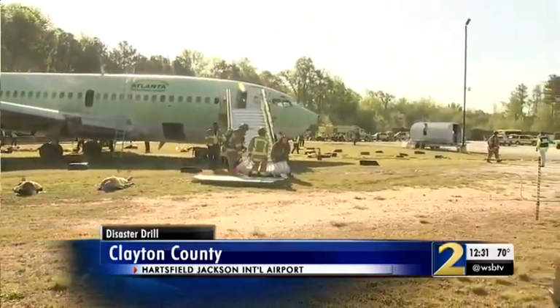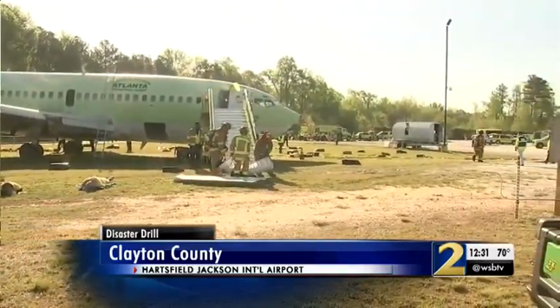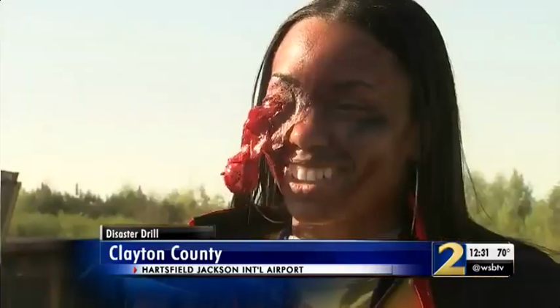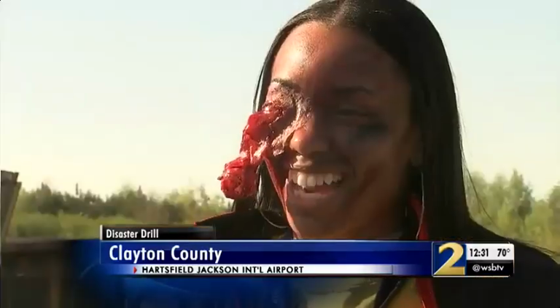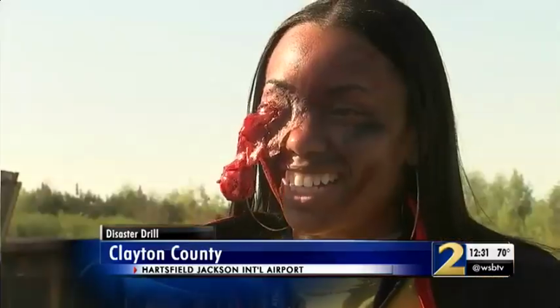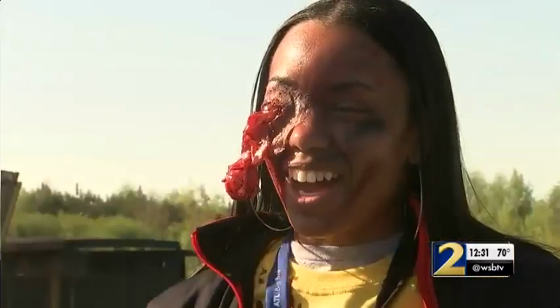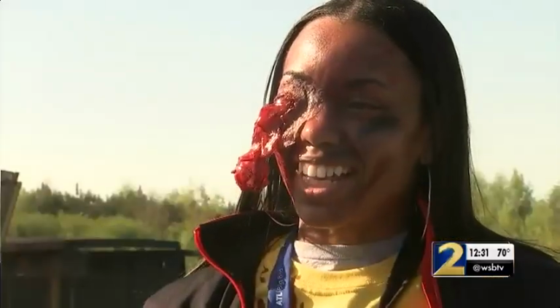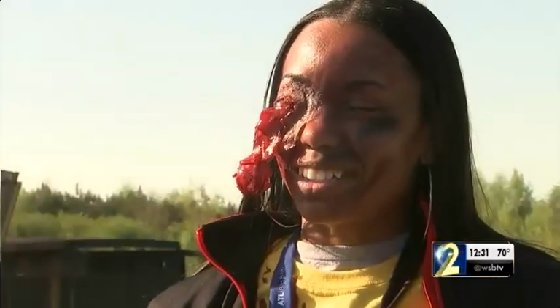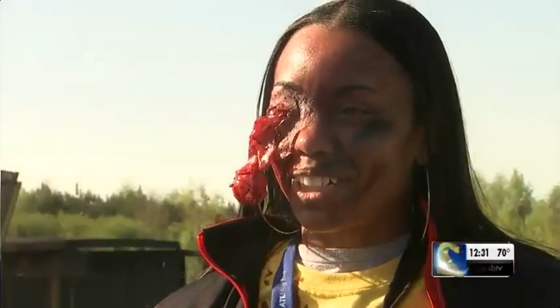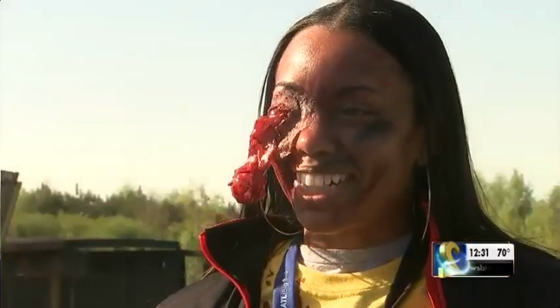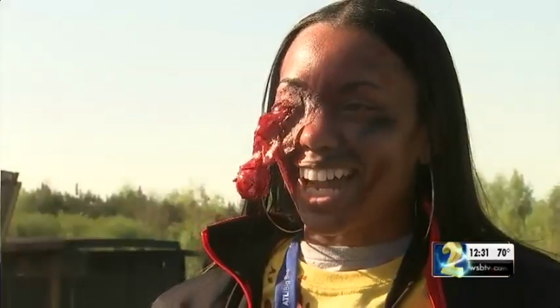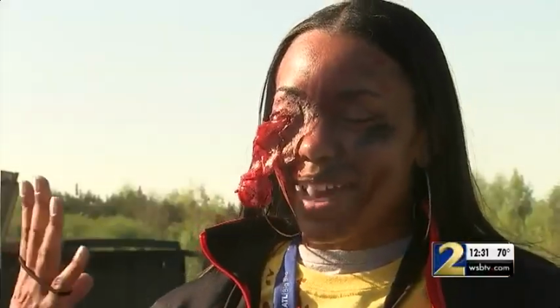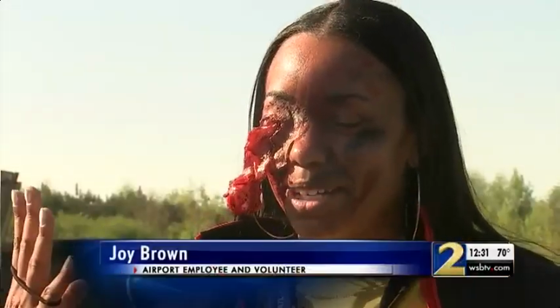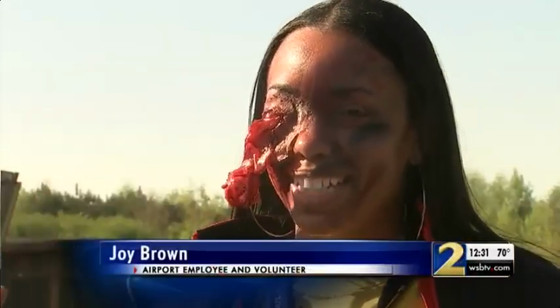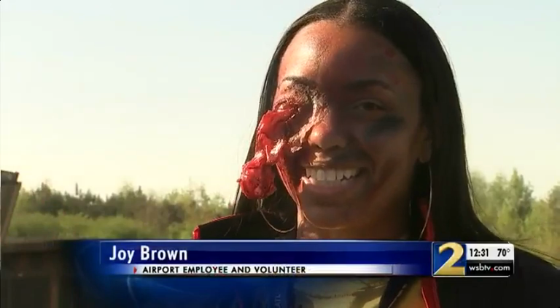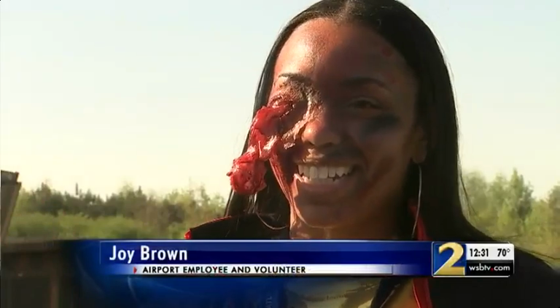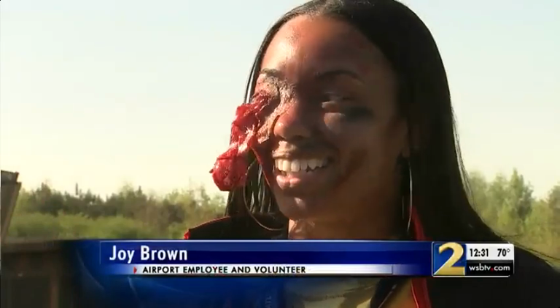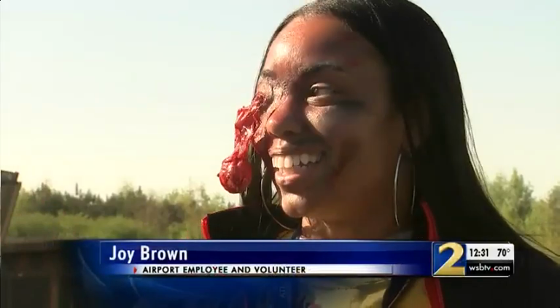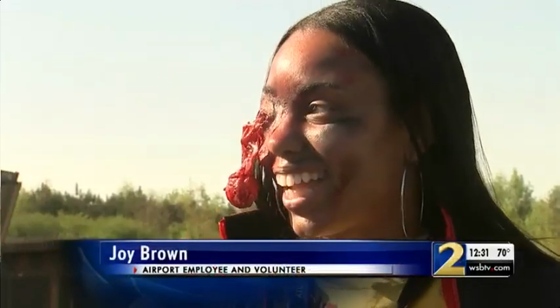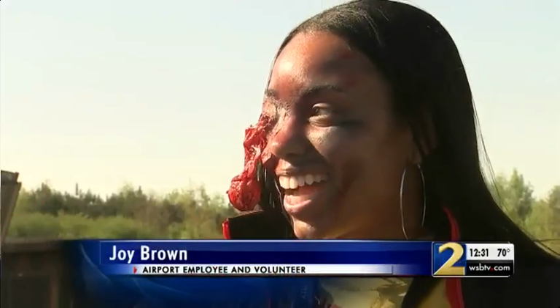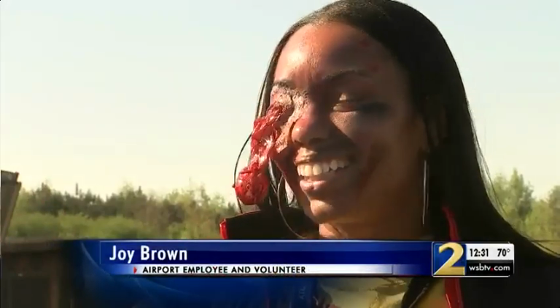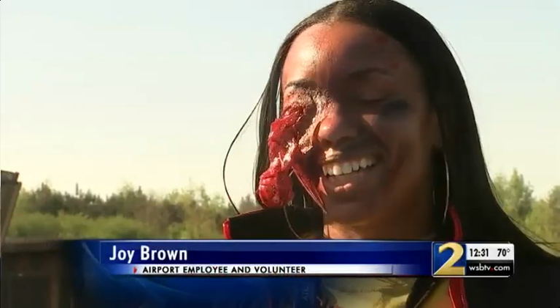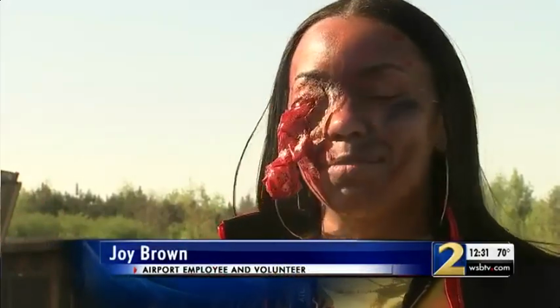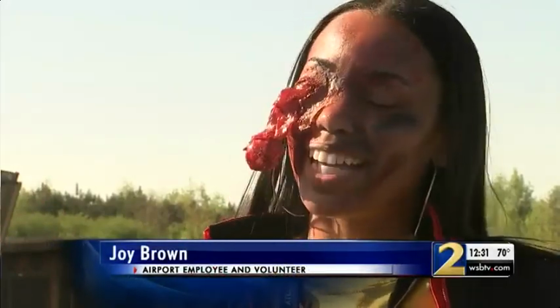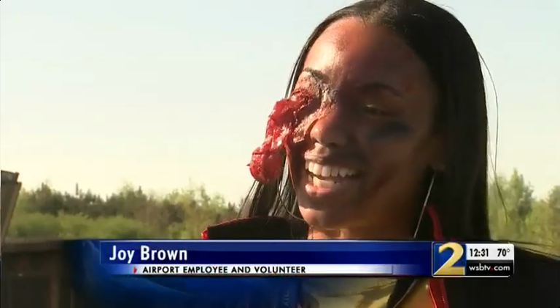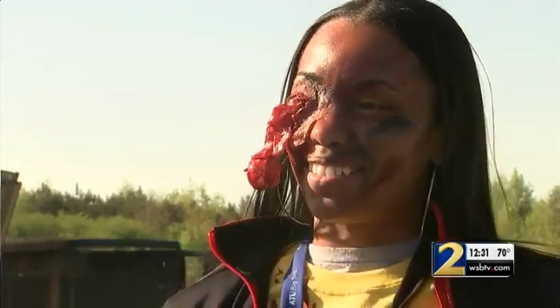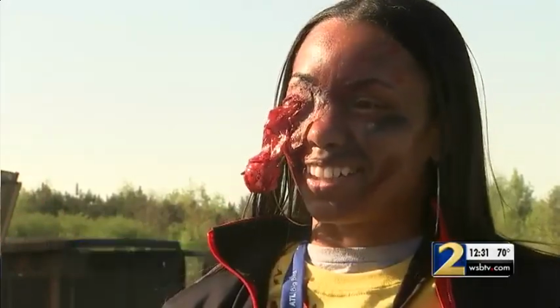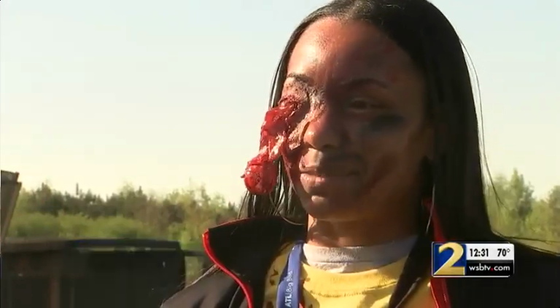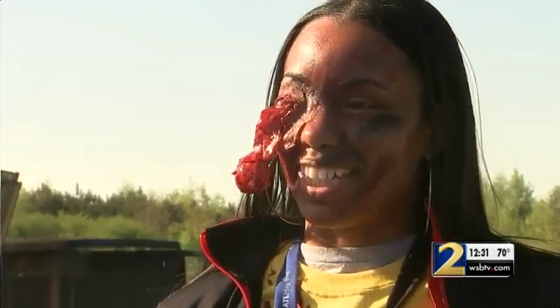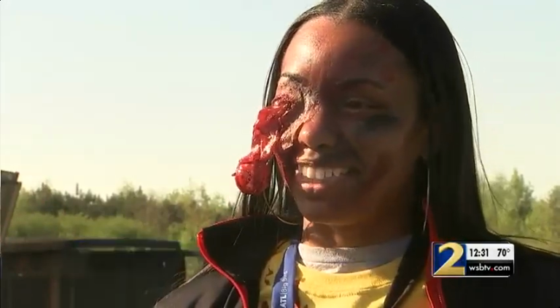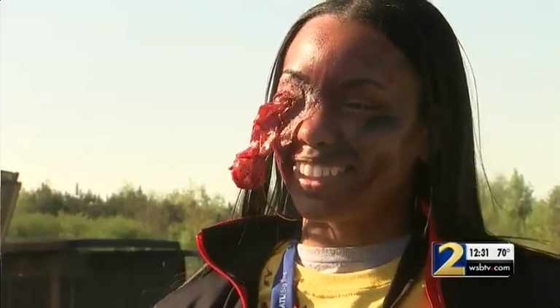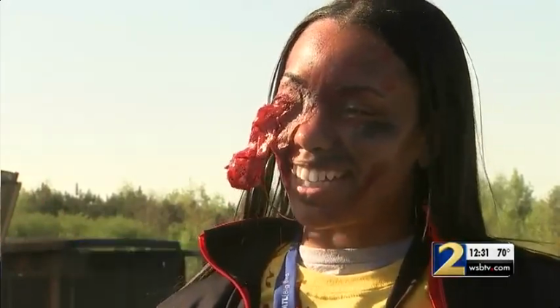Got here at 5 o'clock in the morning, got makeup done, and laid out in the sun and played dead for a little bit. It was great.